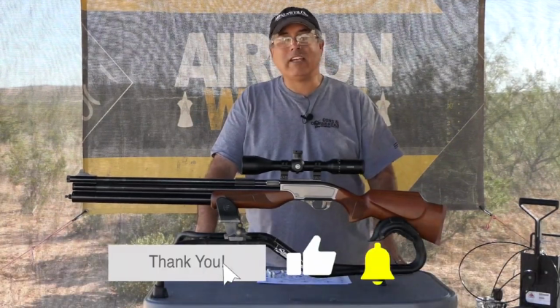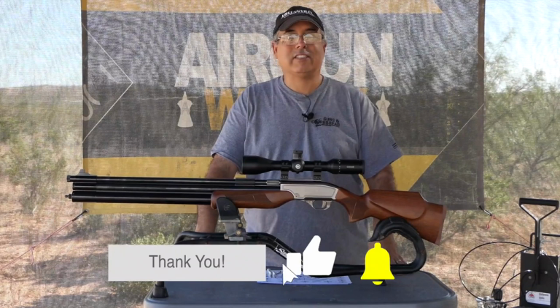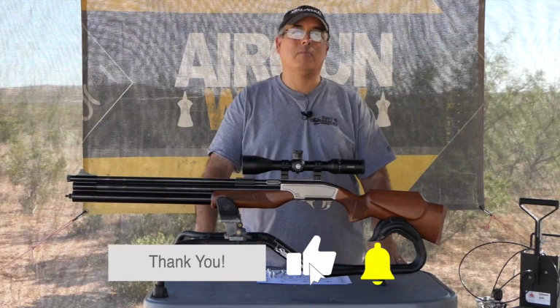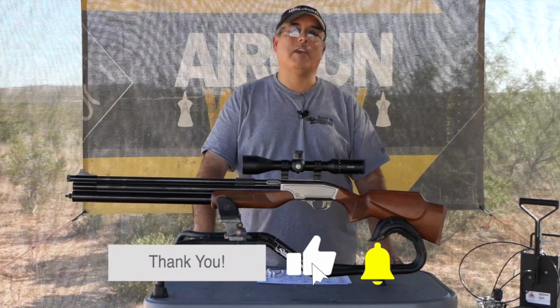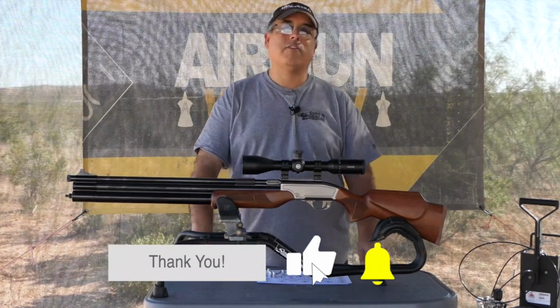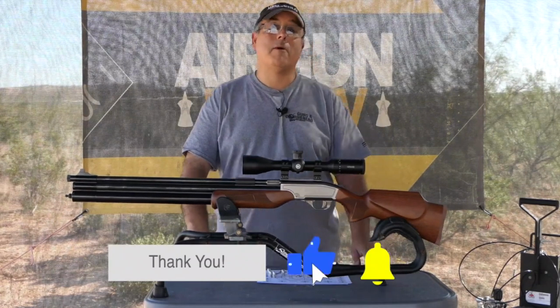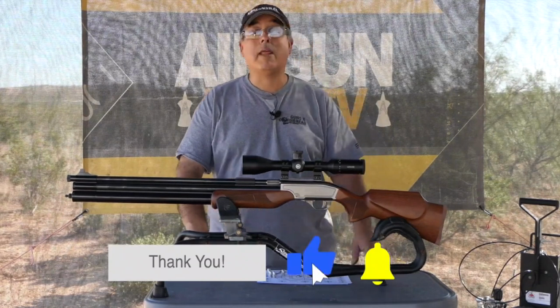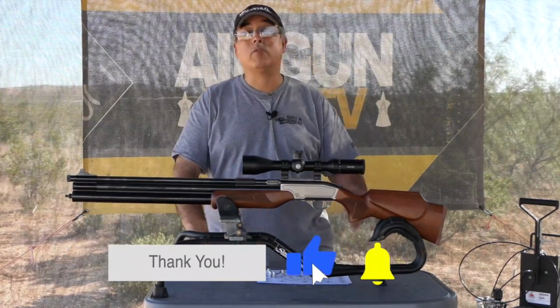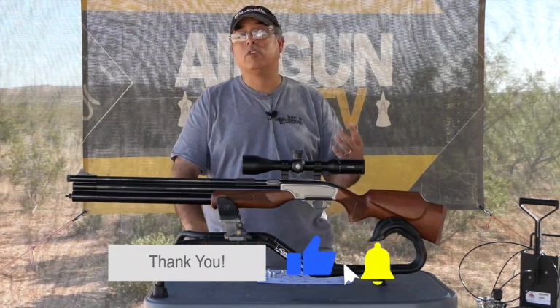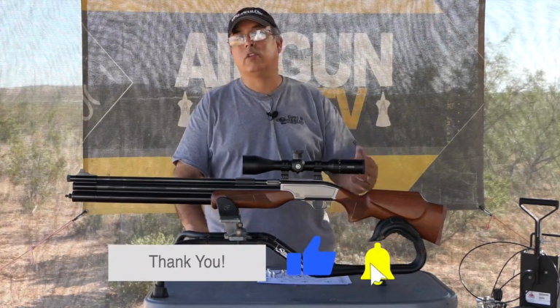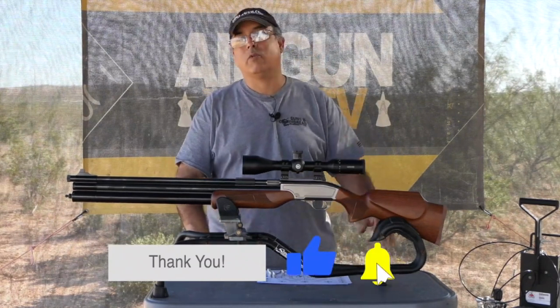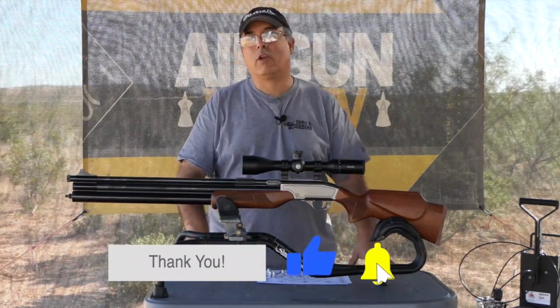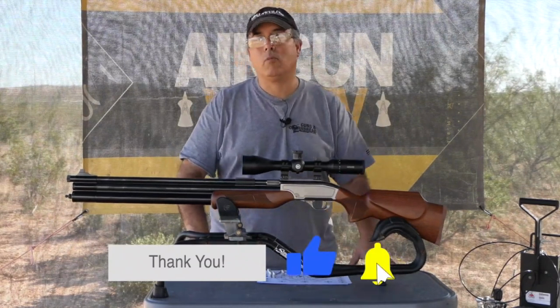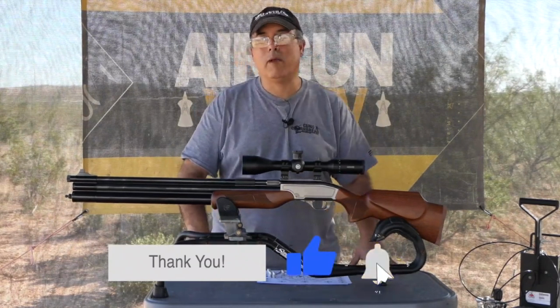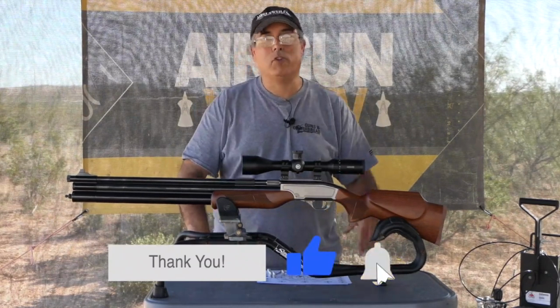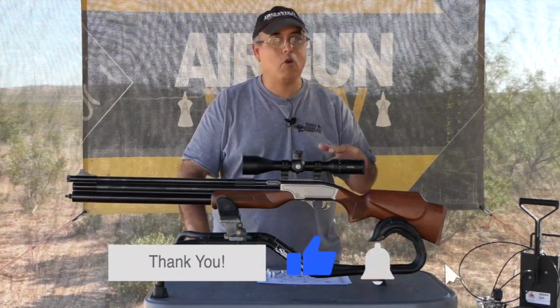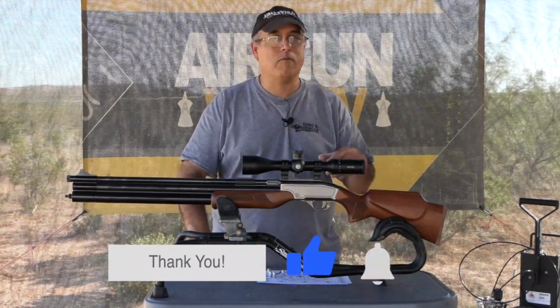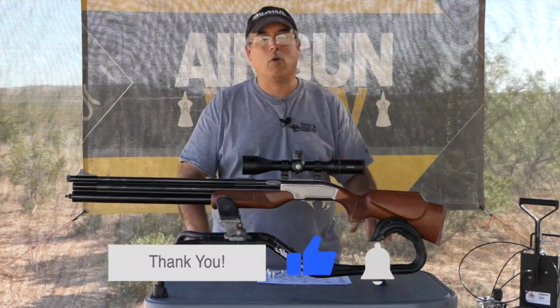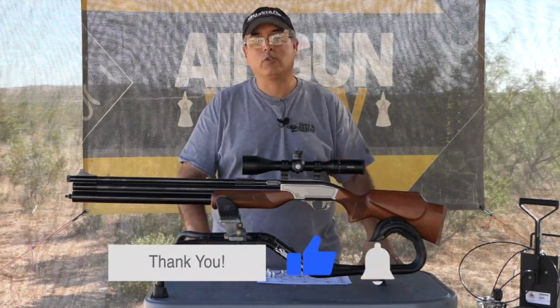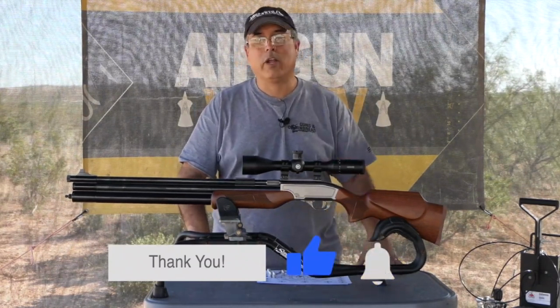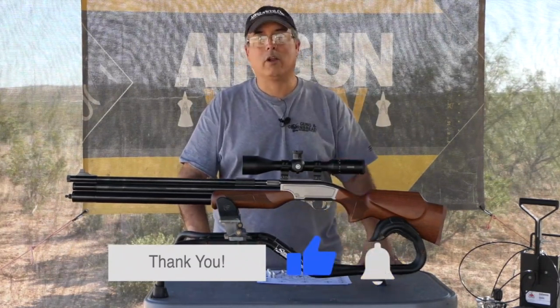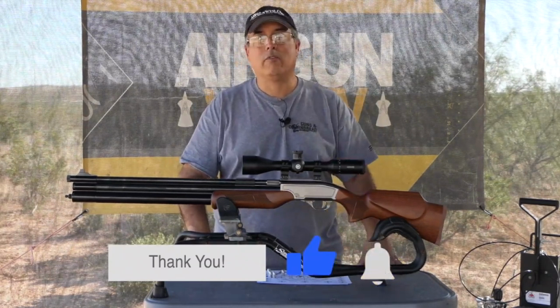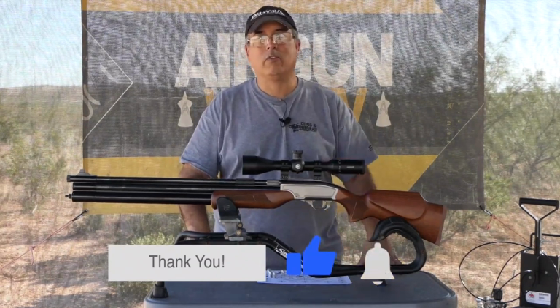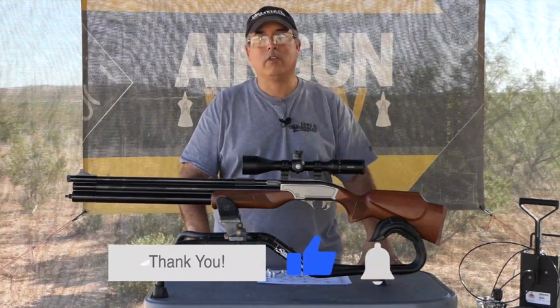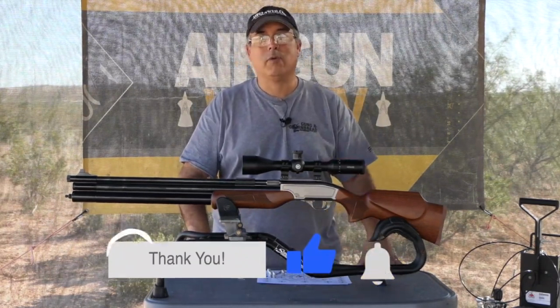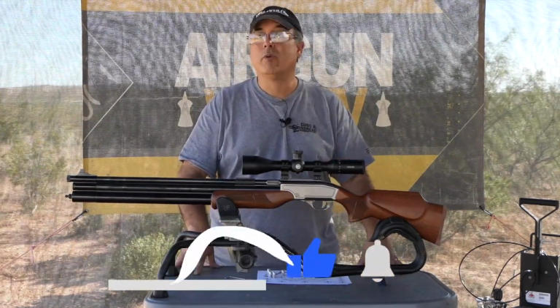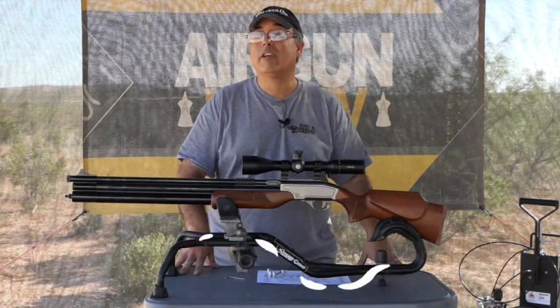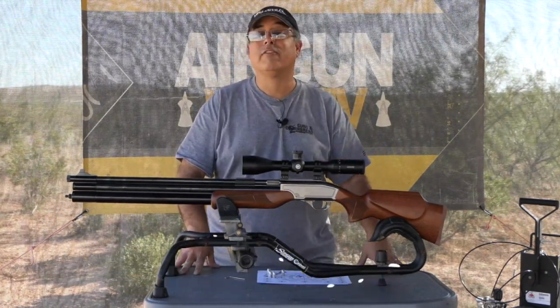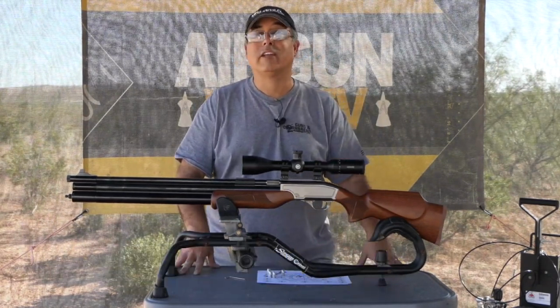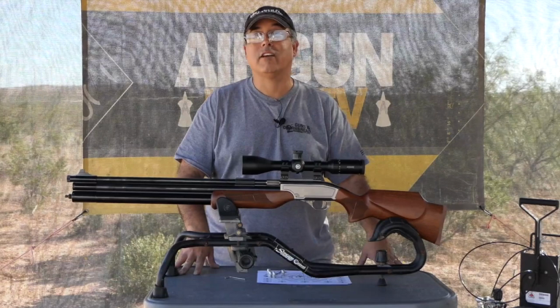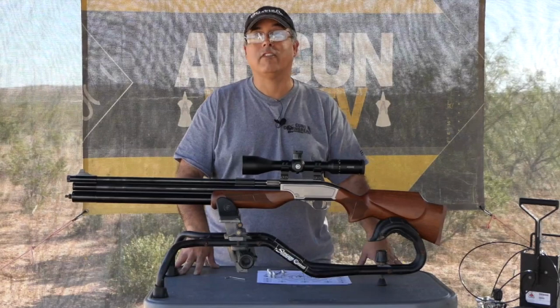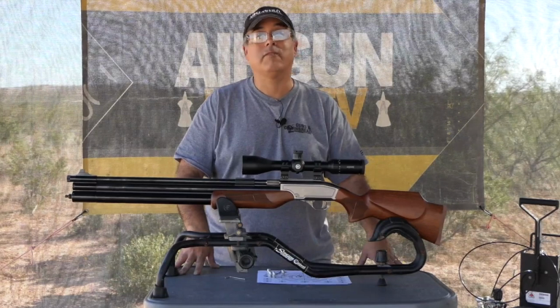That's going to be it for now. My name's Rick here with Airgun Web, your home for old school airgun reviews and where we tell you the facts, not fluff.